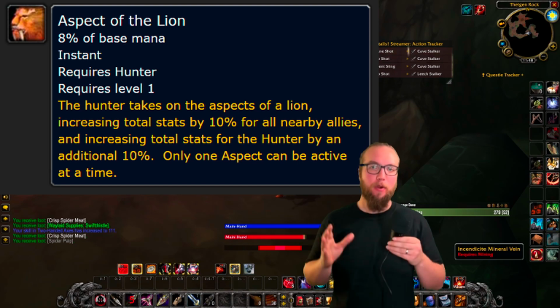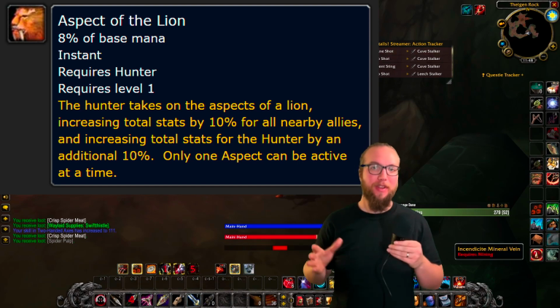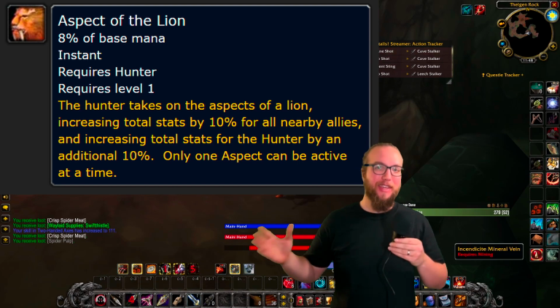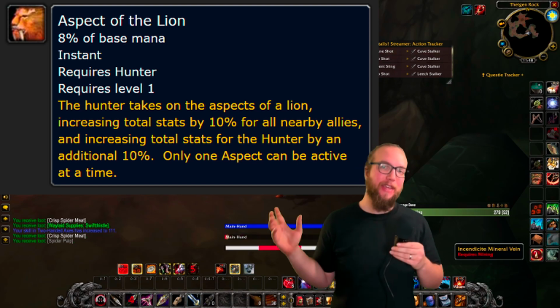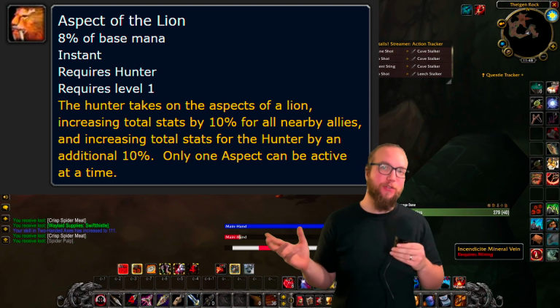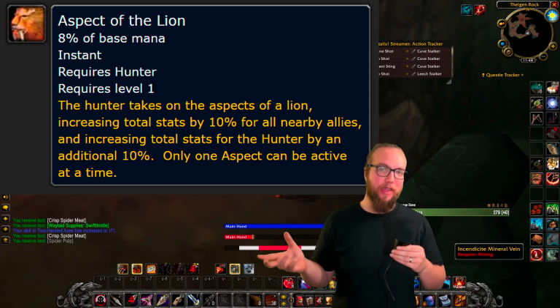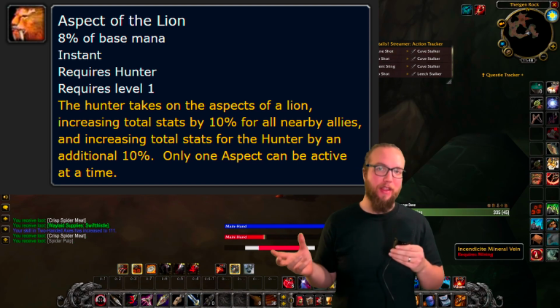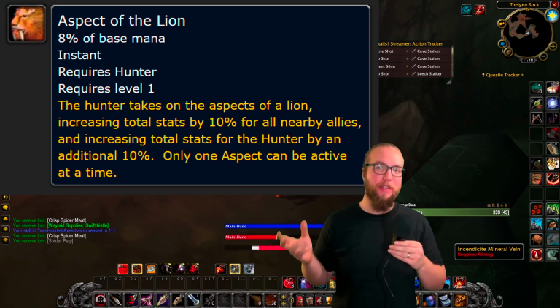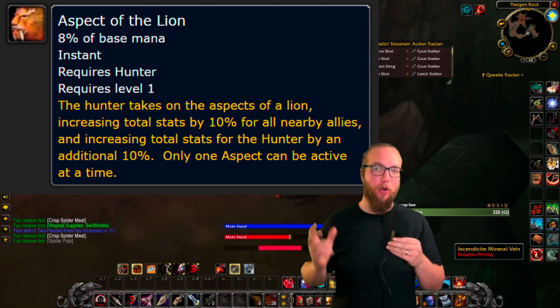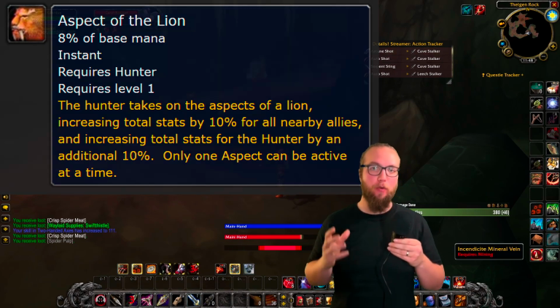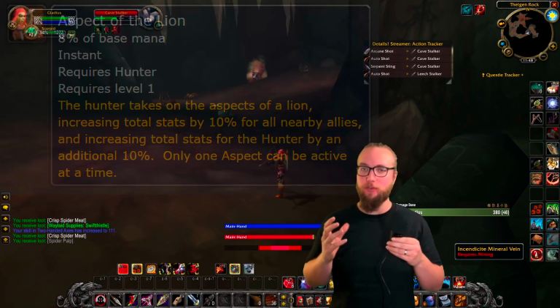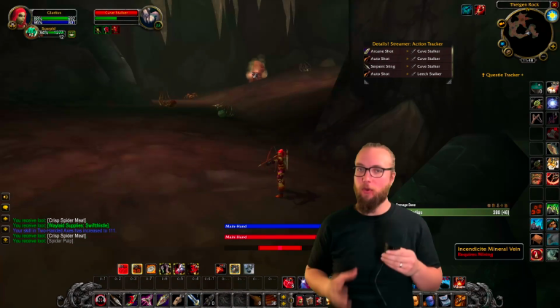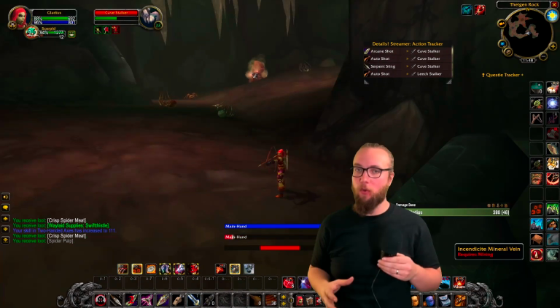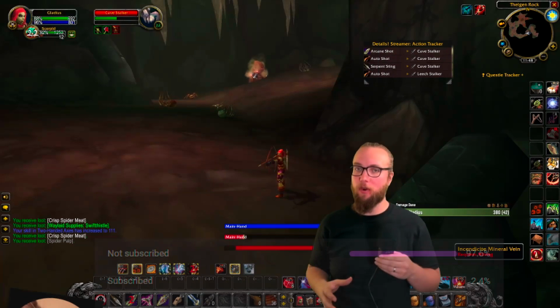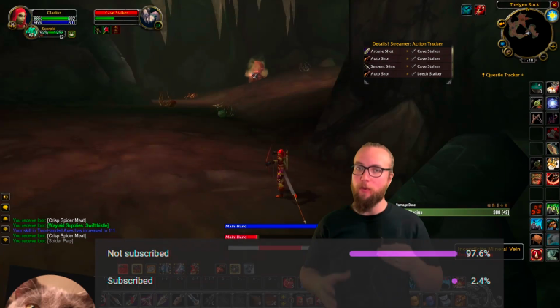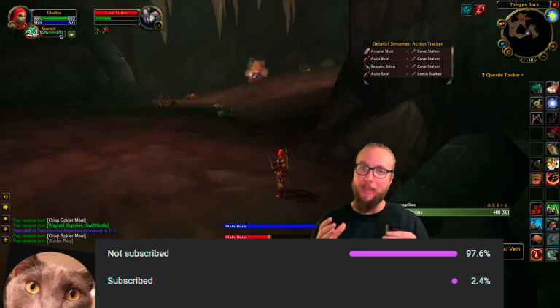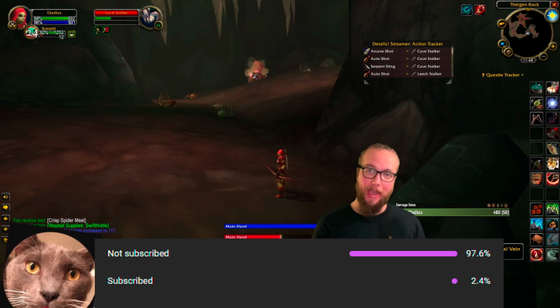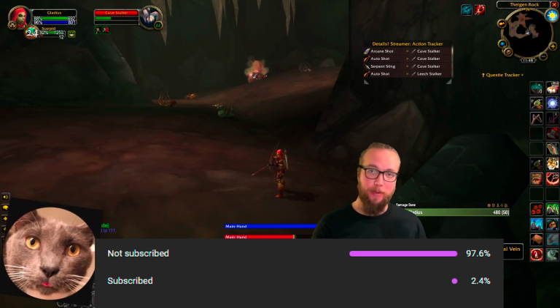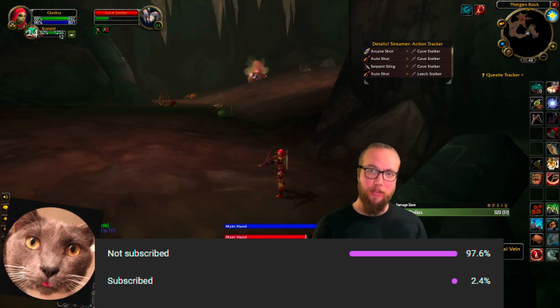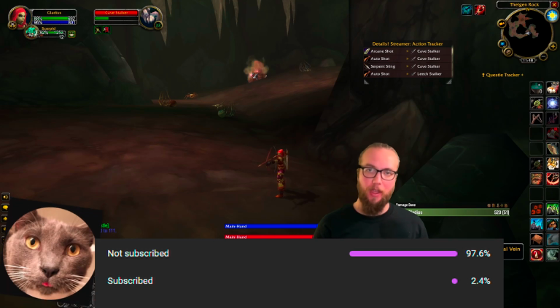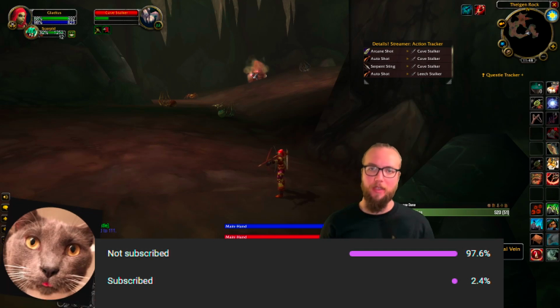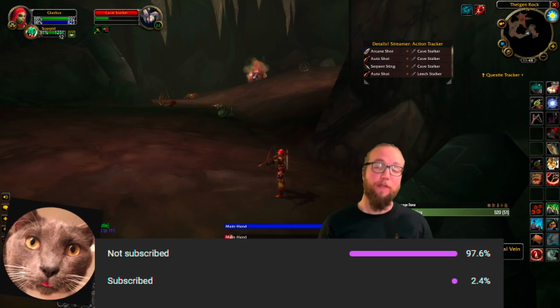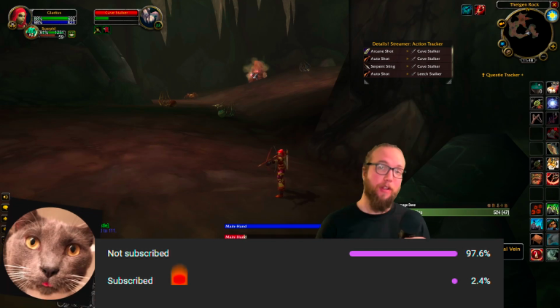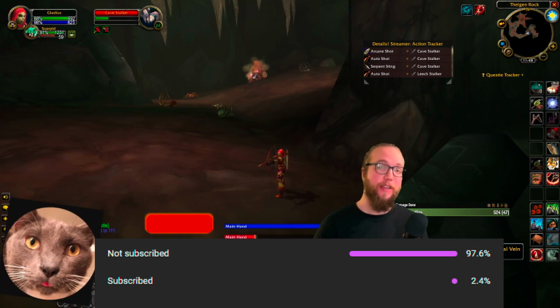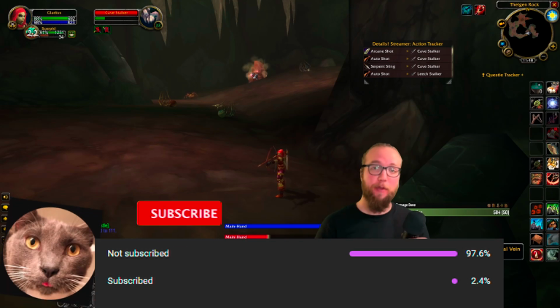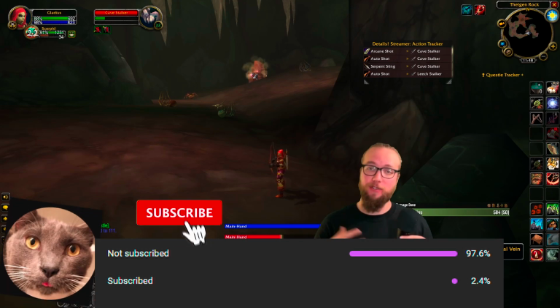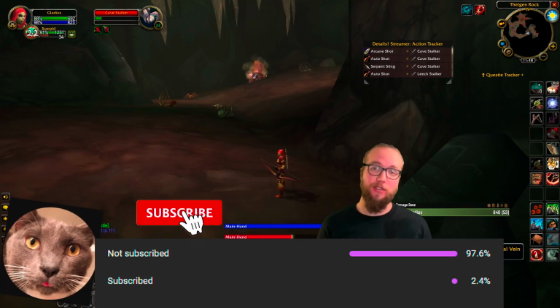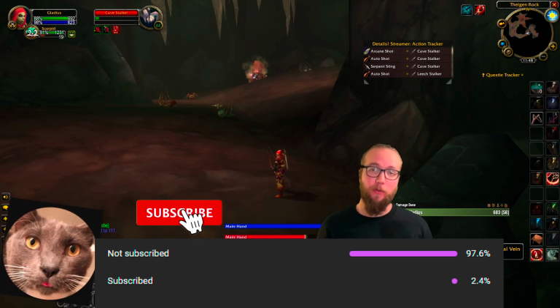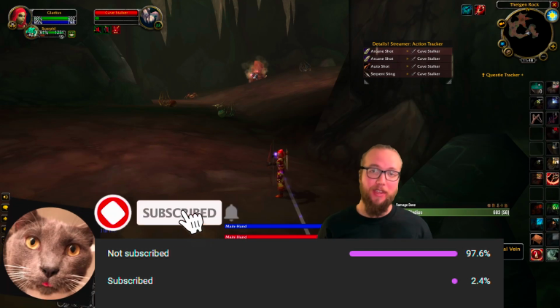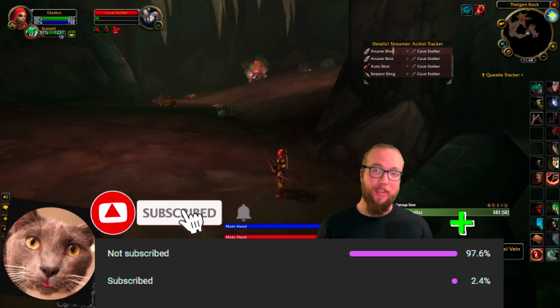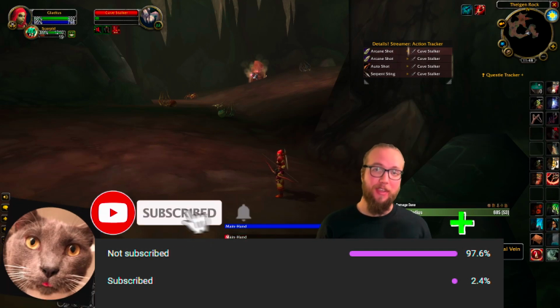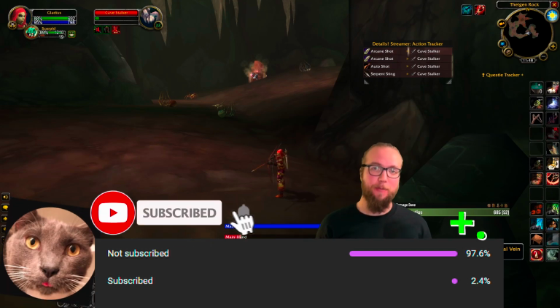We're bringing Kings from the Alliance over to the Horde with the Aspect of the Lion. And if you're an Alliance player, it's just another way to get the King's buff.